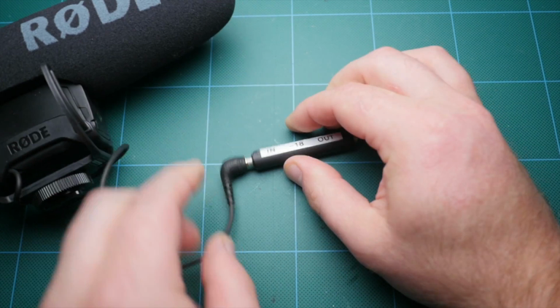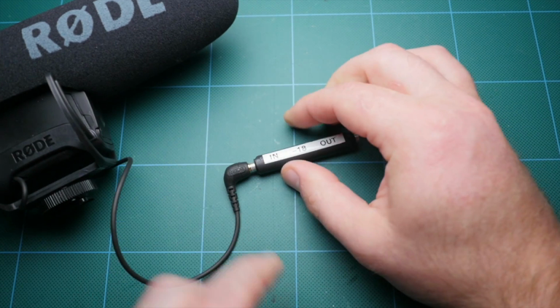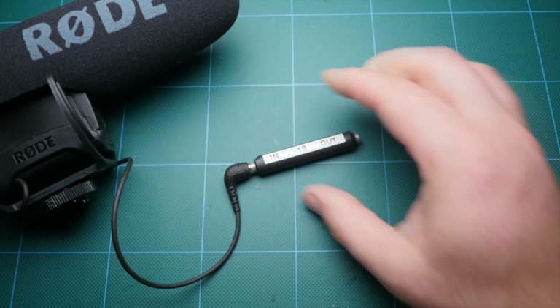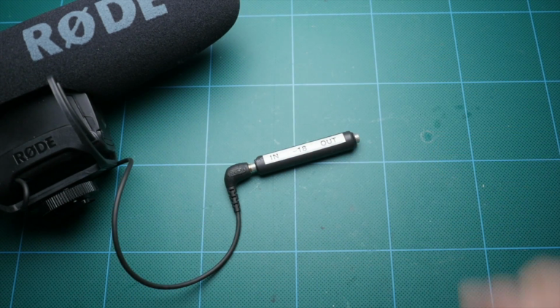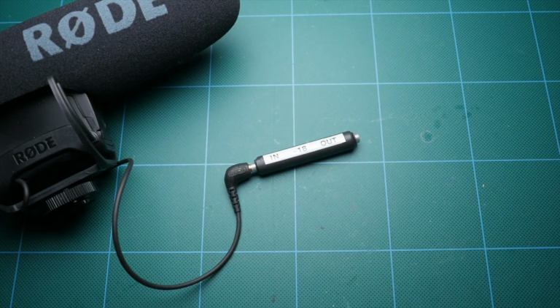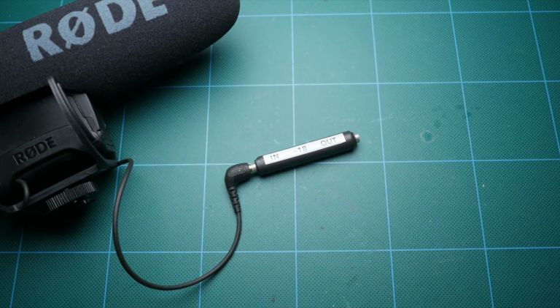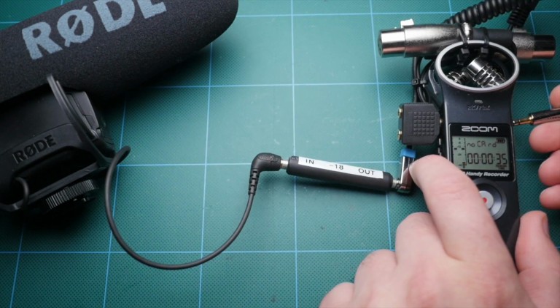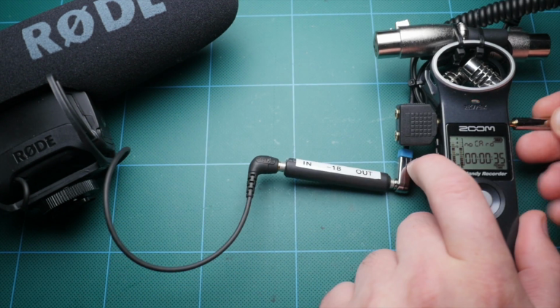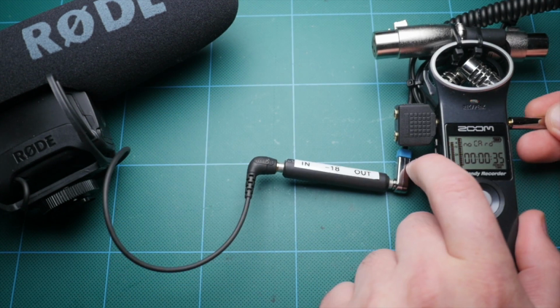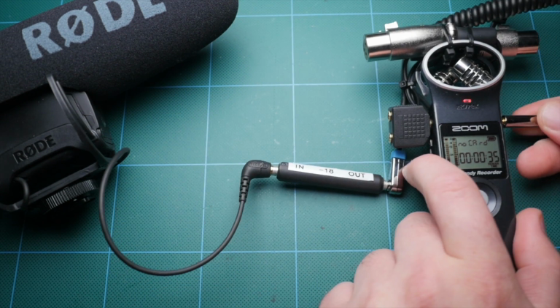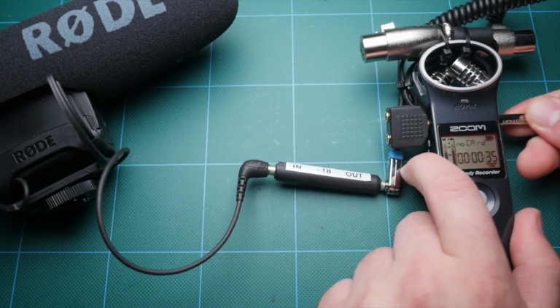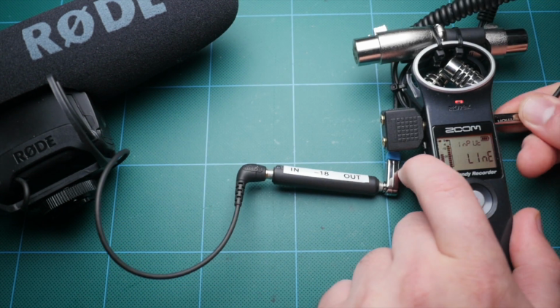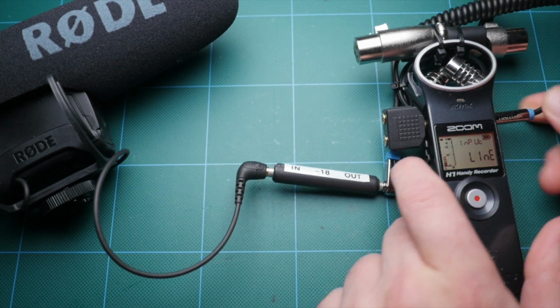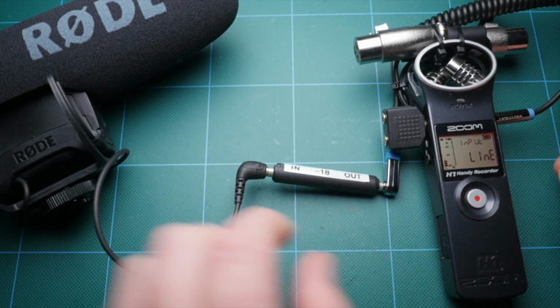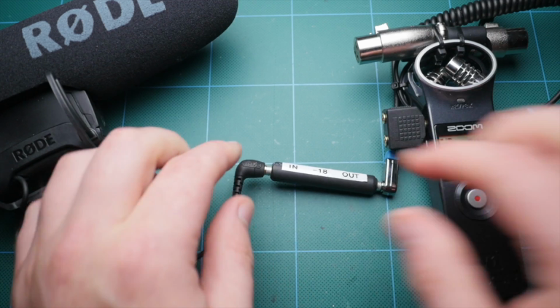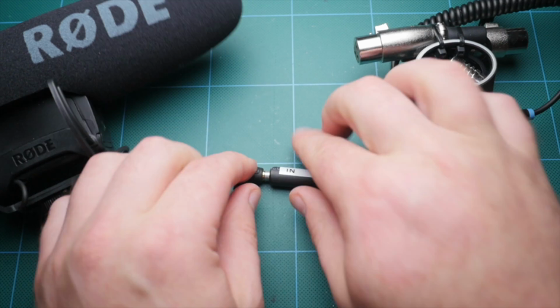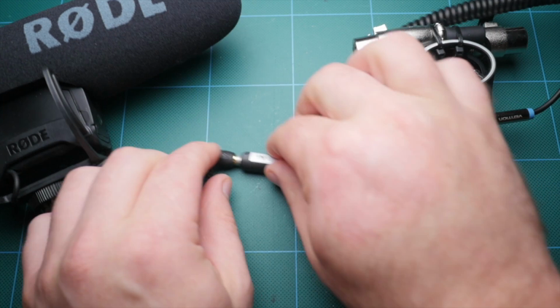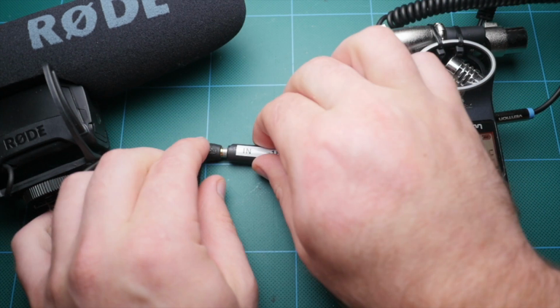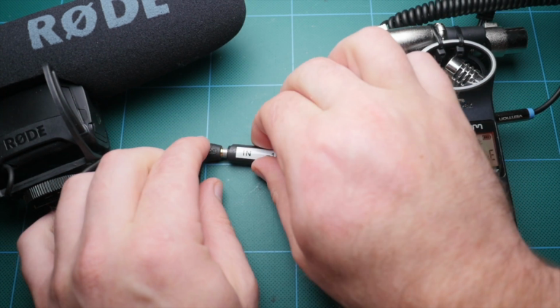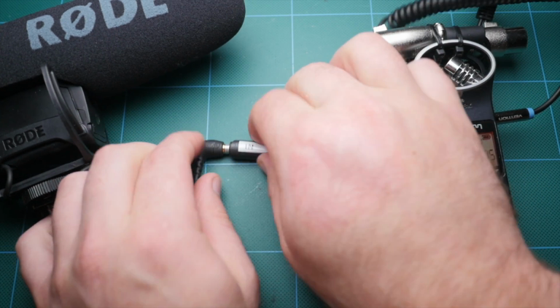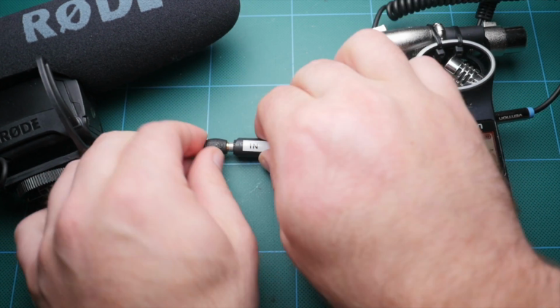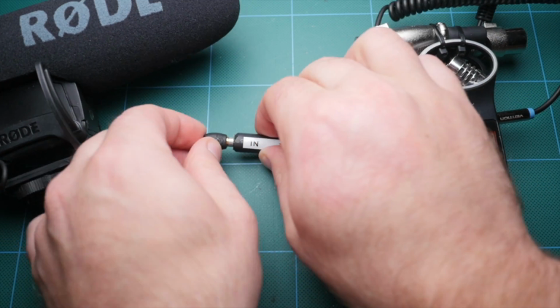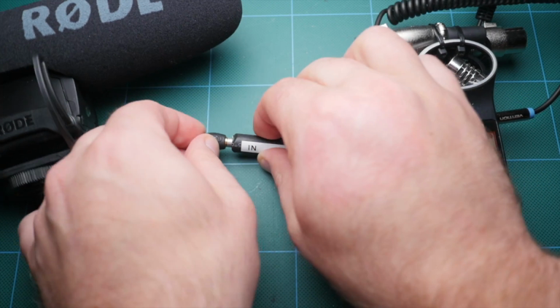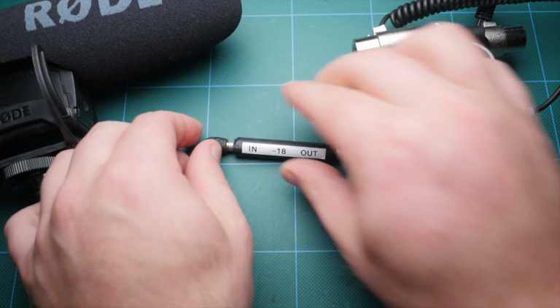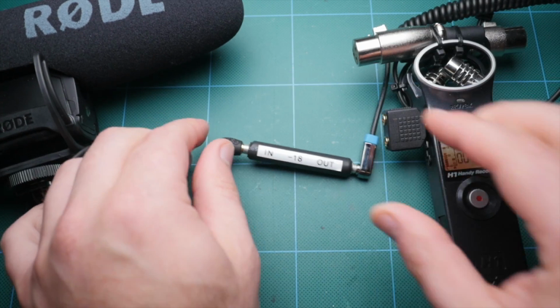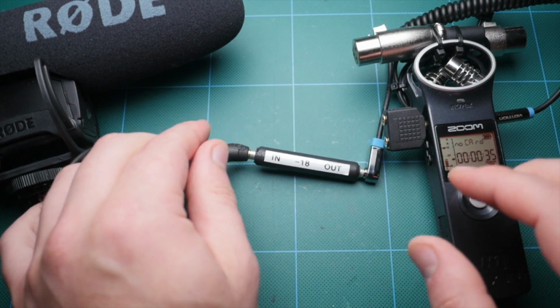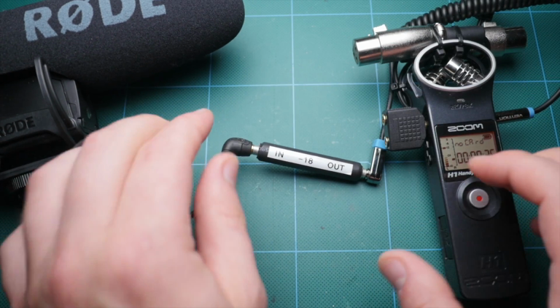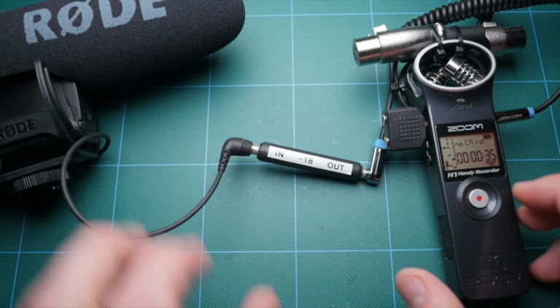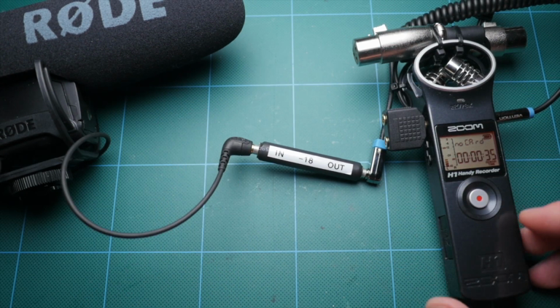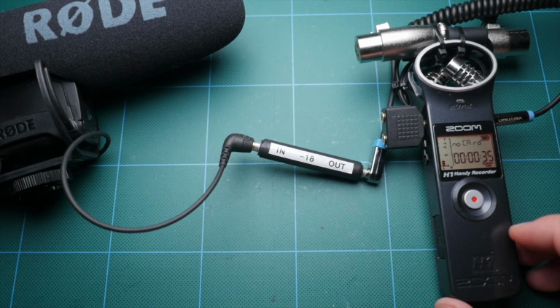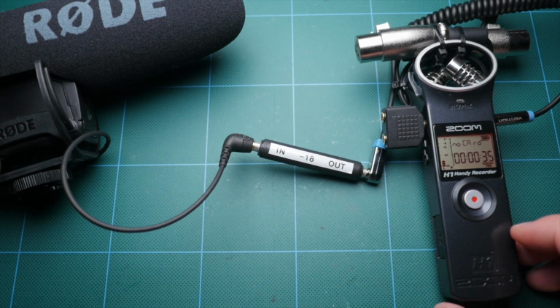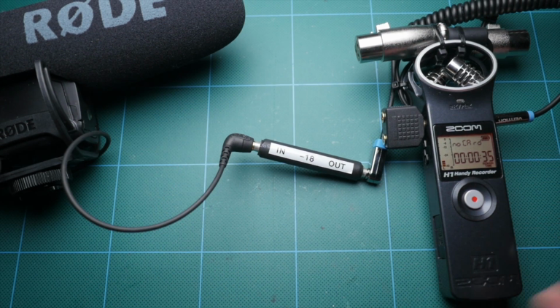I used a label printer to print a label marking the input, output, and the level of attenuation — negative 18 dB. At this point we're pretty much done. Plug your microphone into the input of the attenuator, and the output hooks up to your camera or recorder.